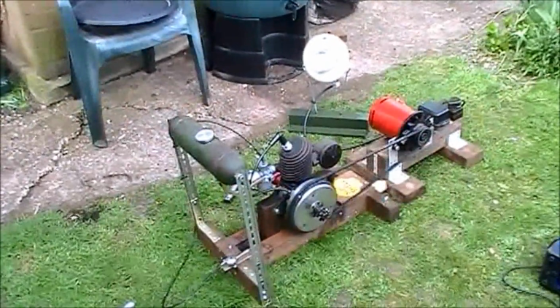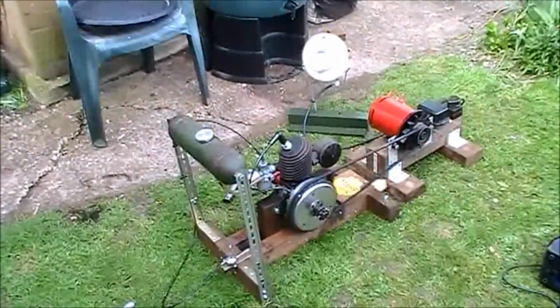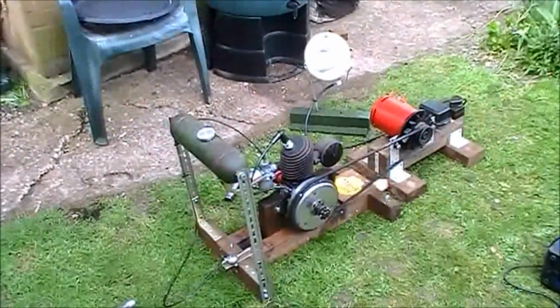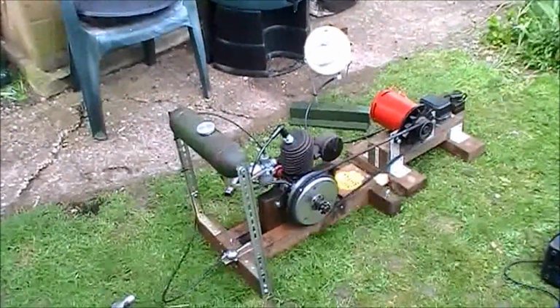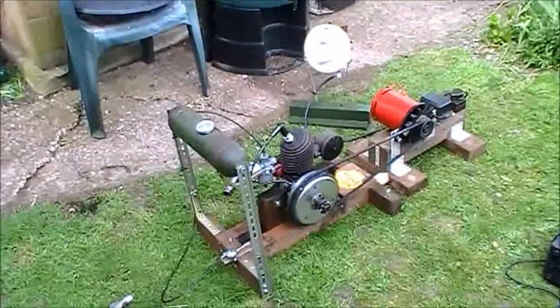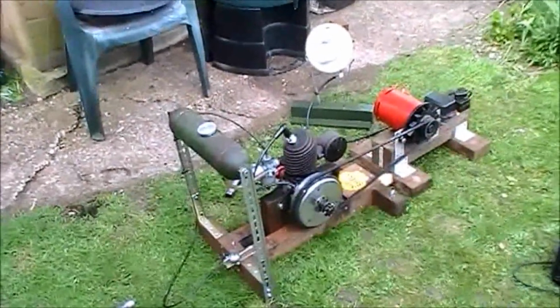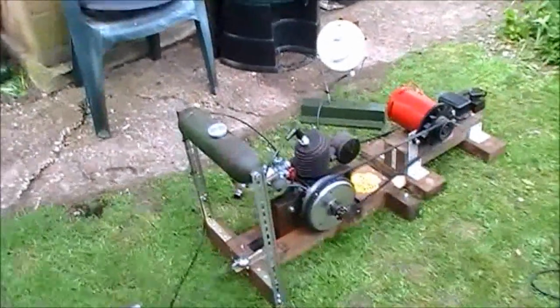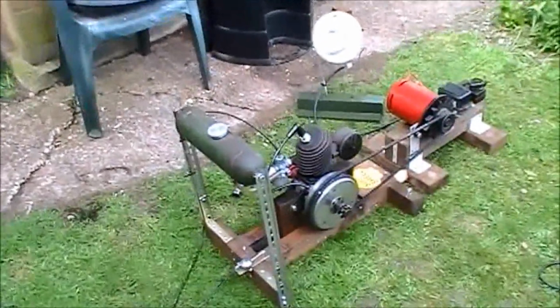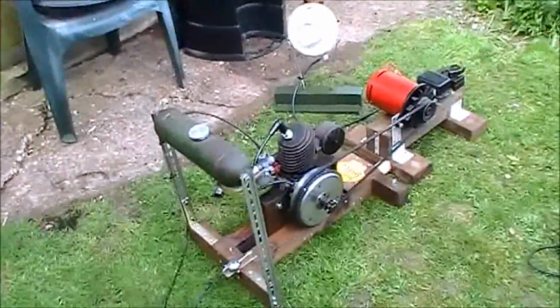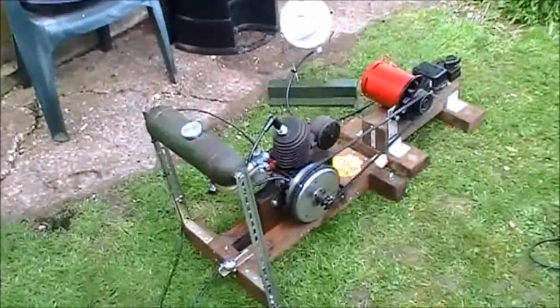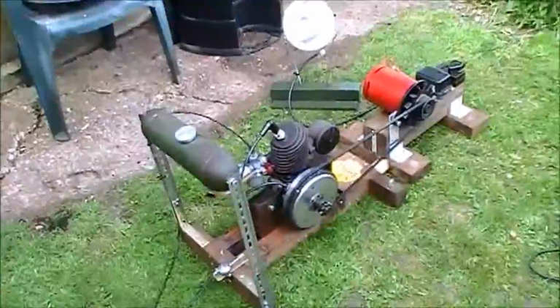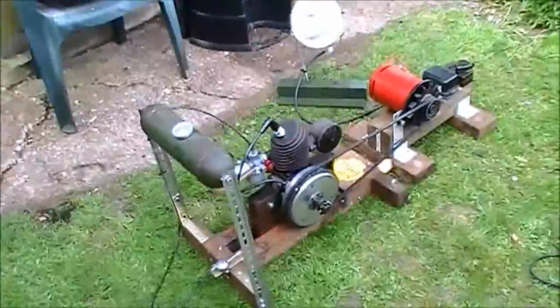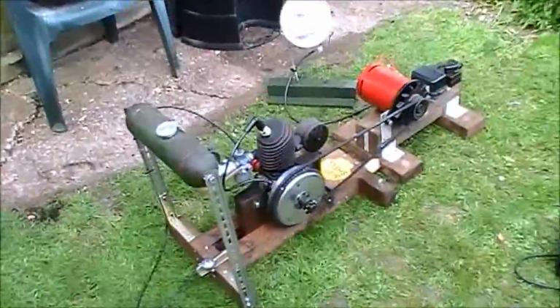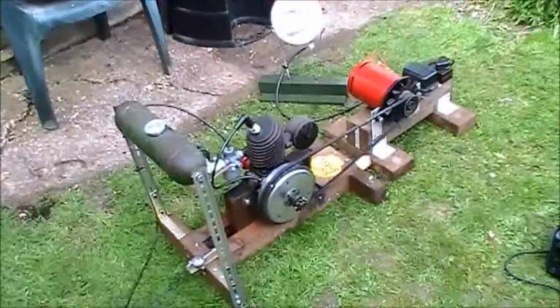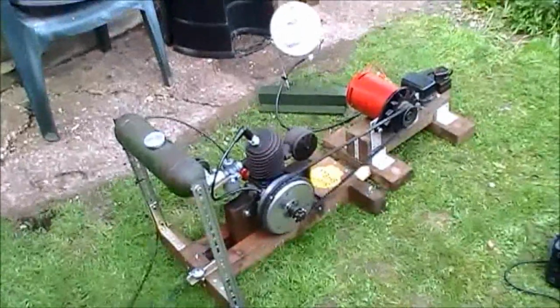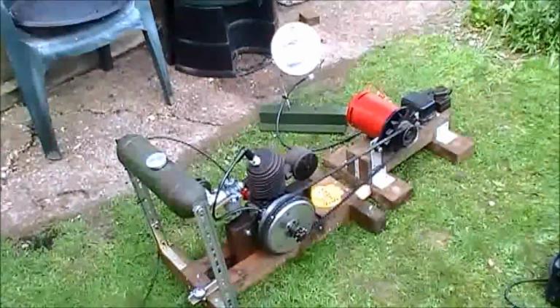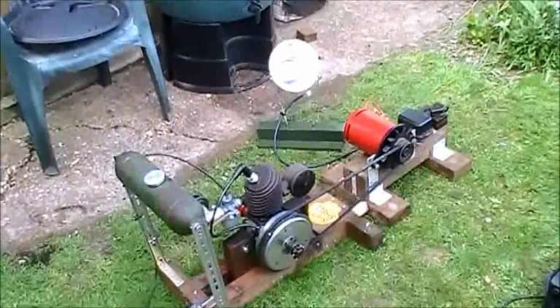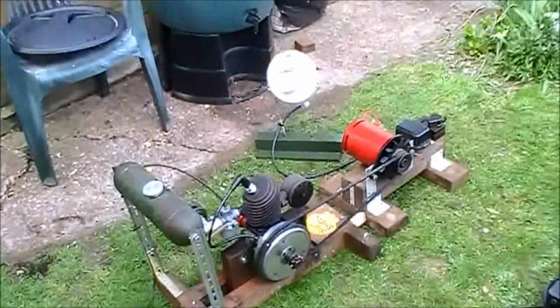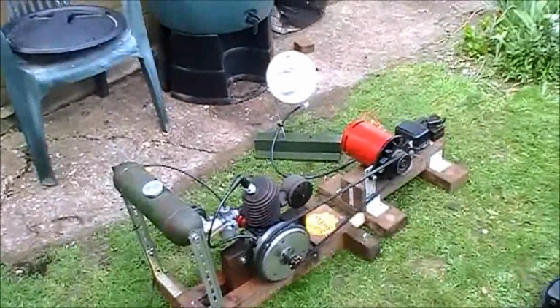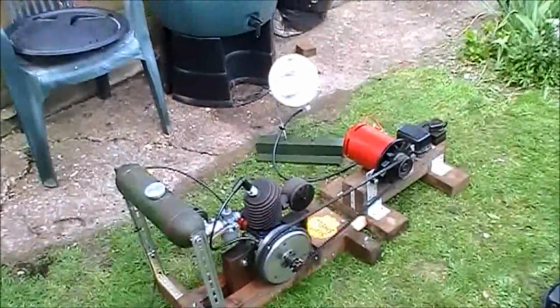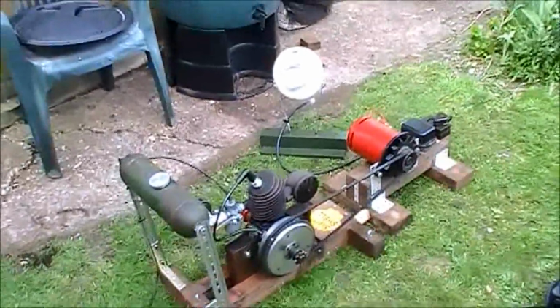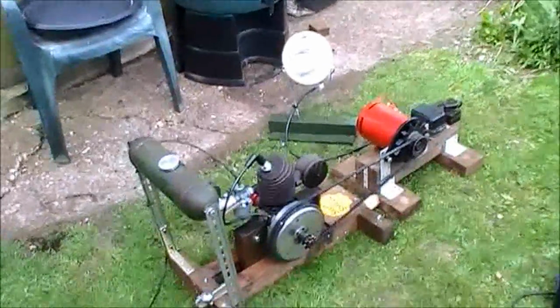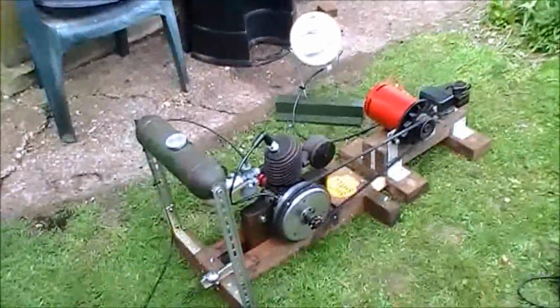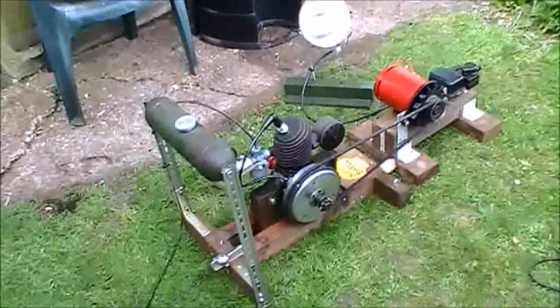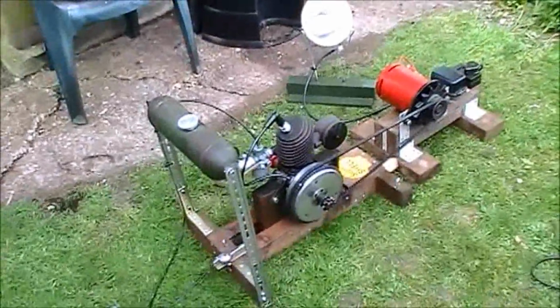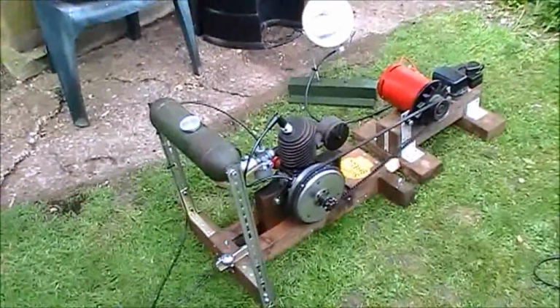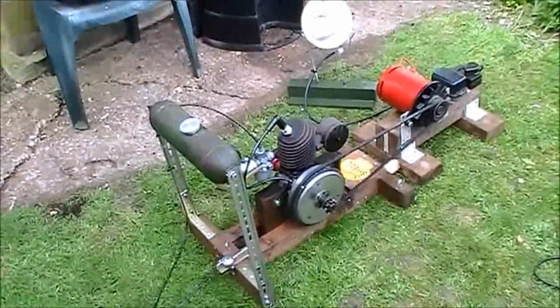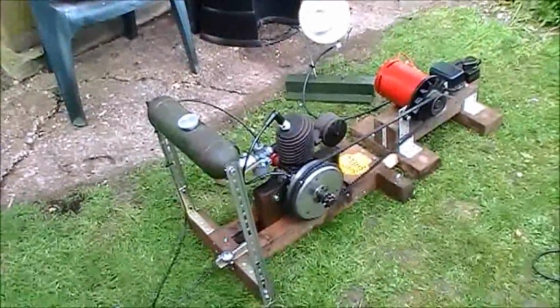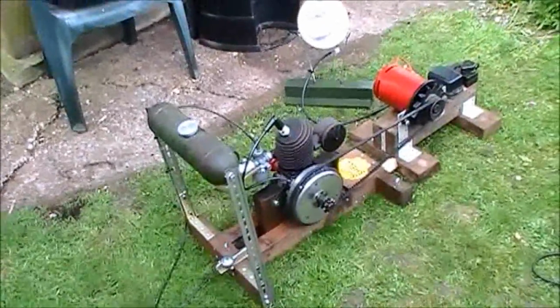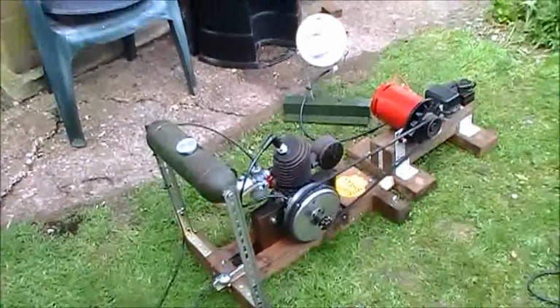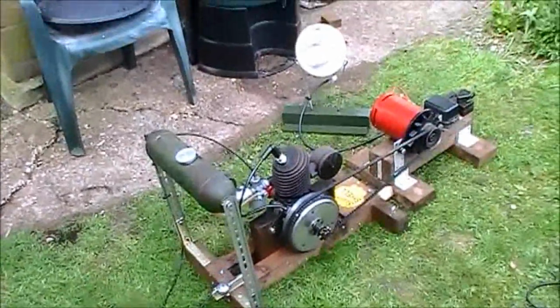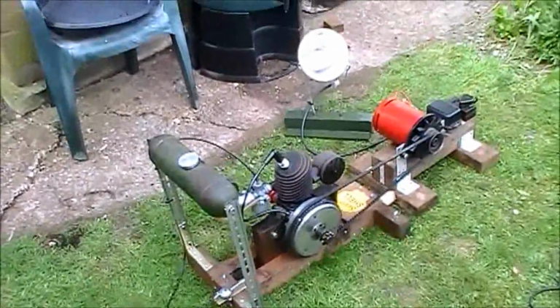Hello, just messing about with my Villiers Midget Mk1 Dynamo set this morning. Got it running reasonably well.